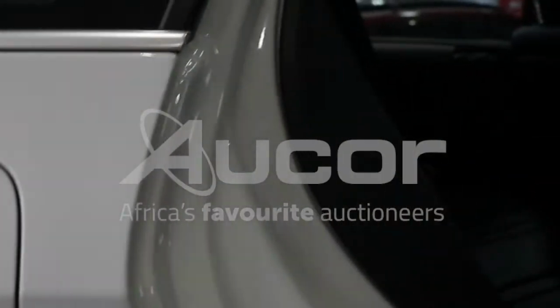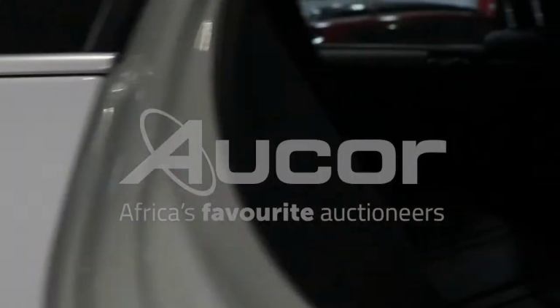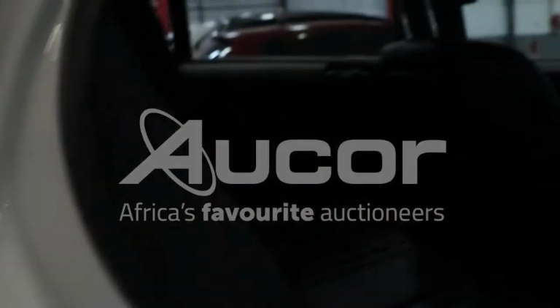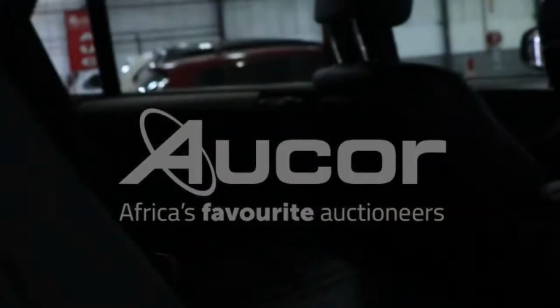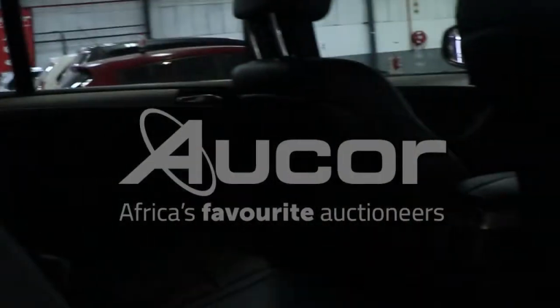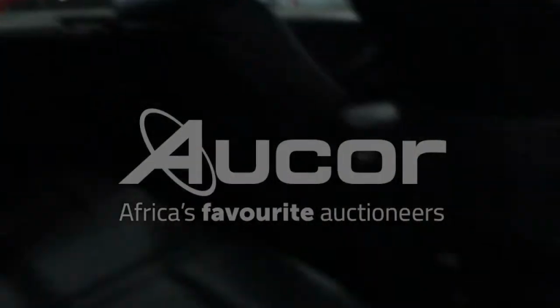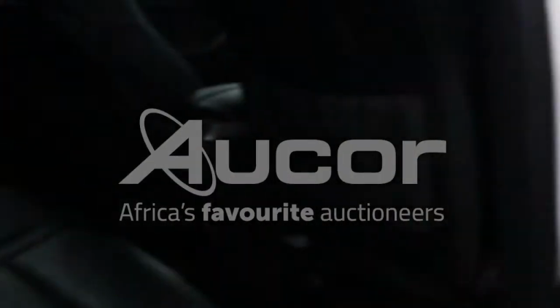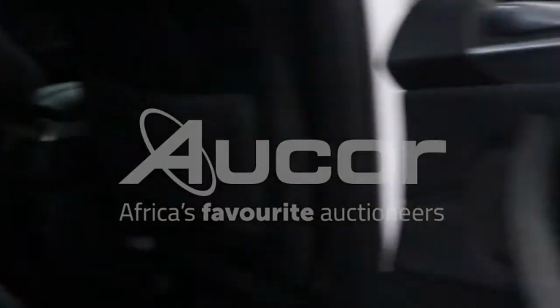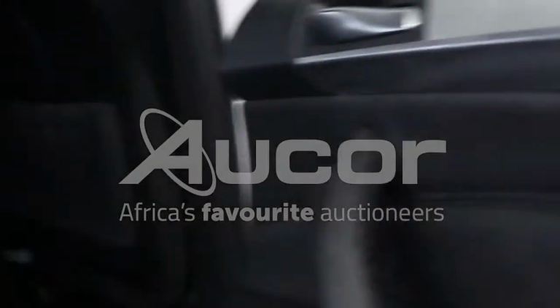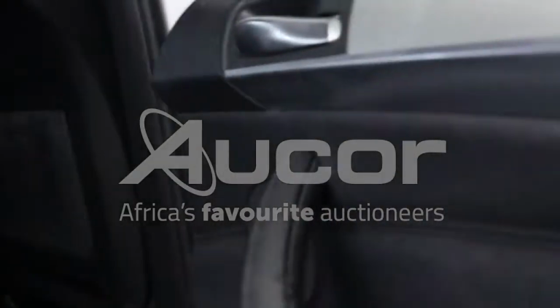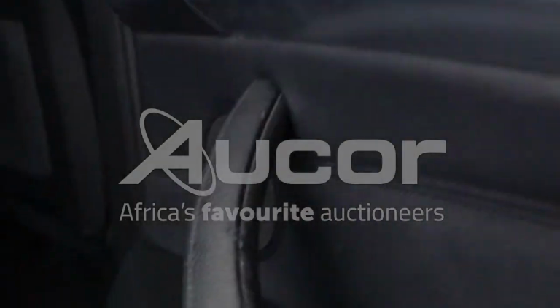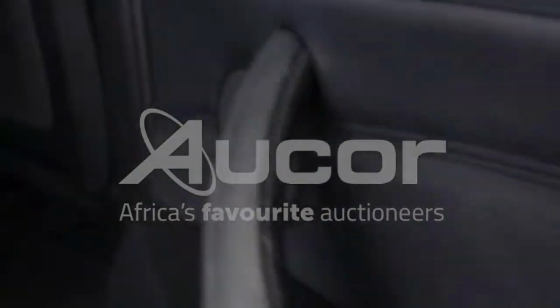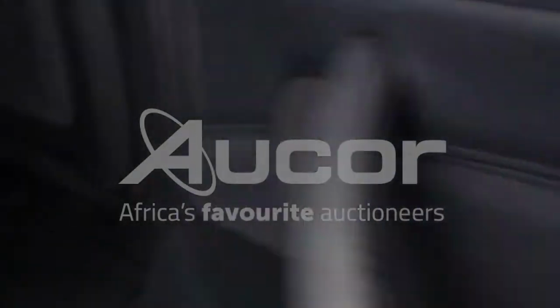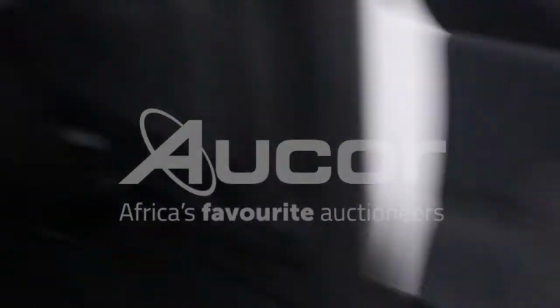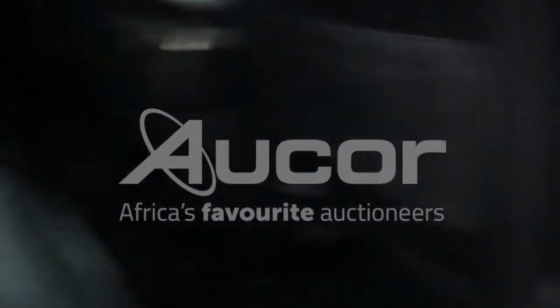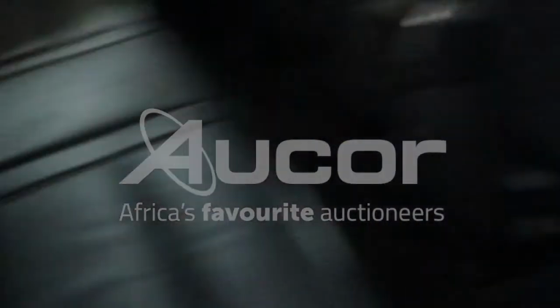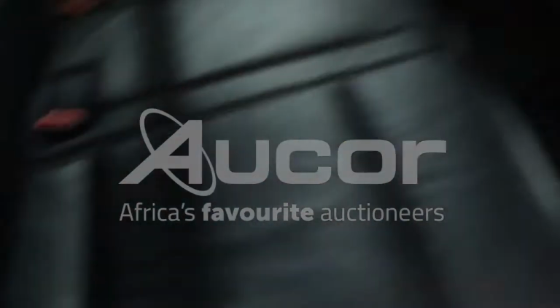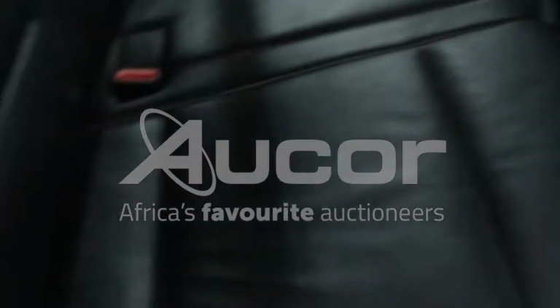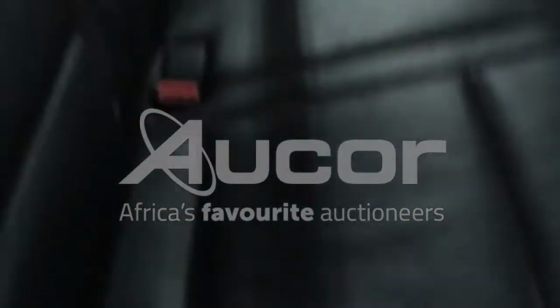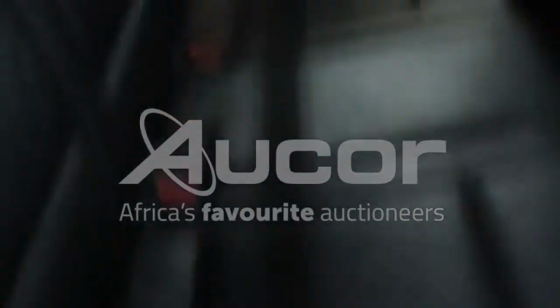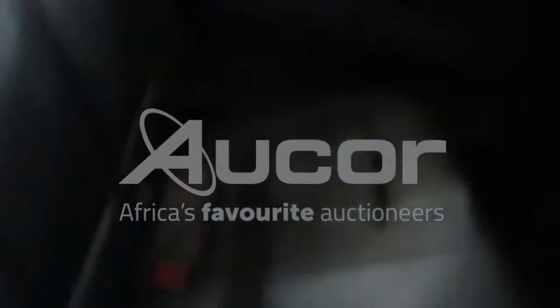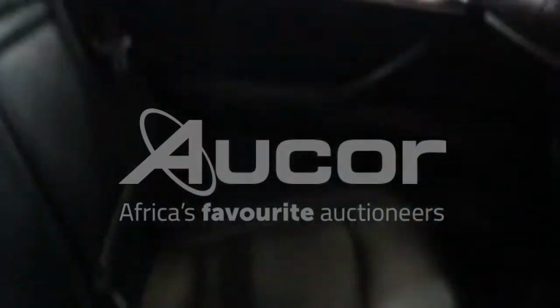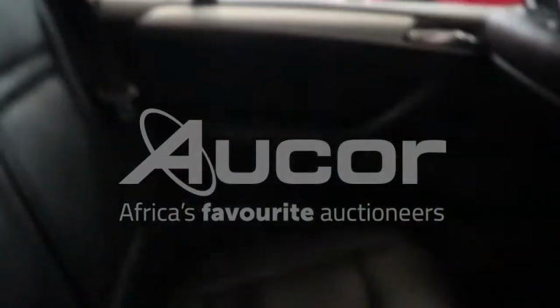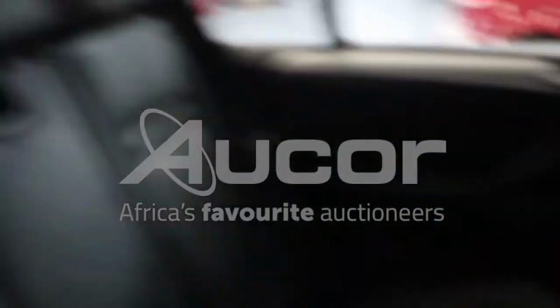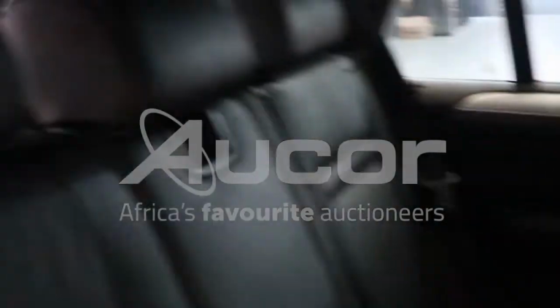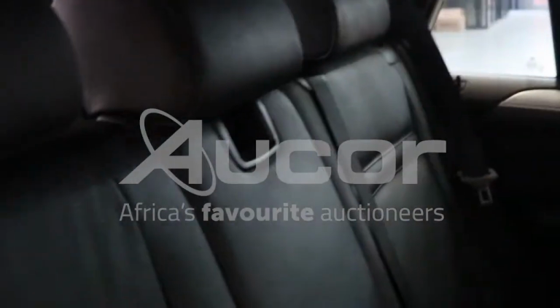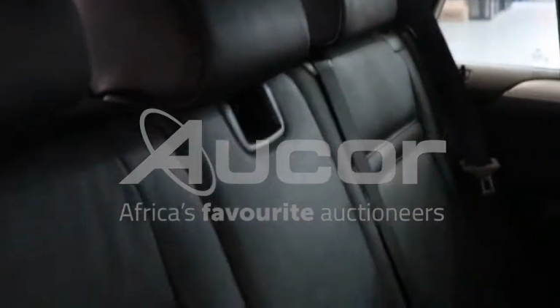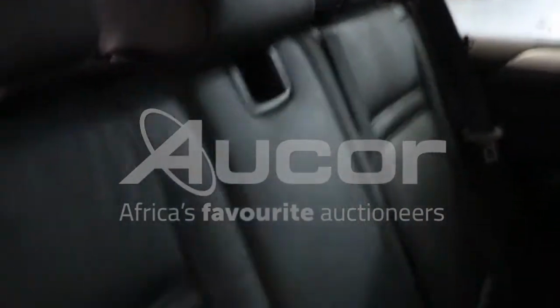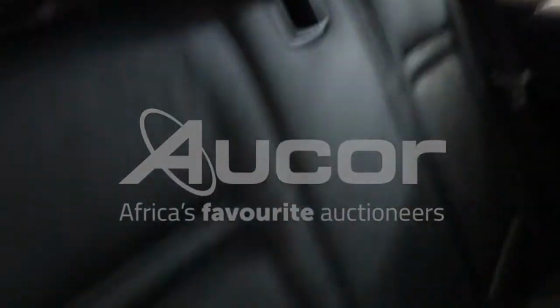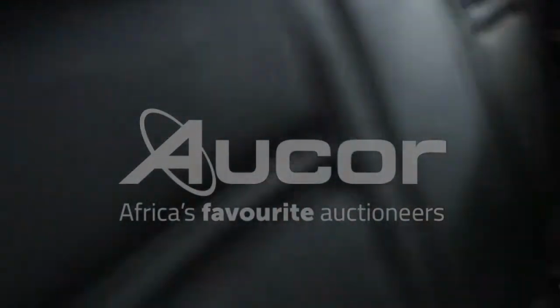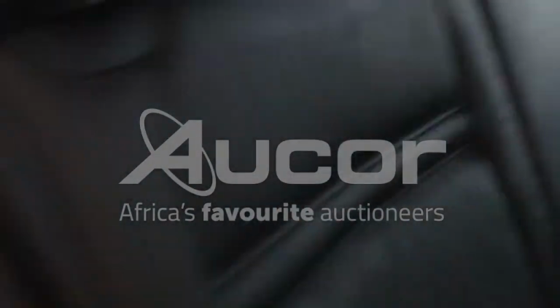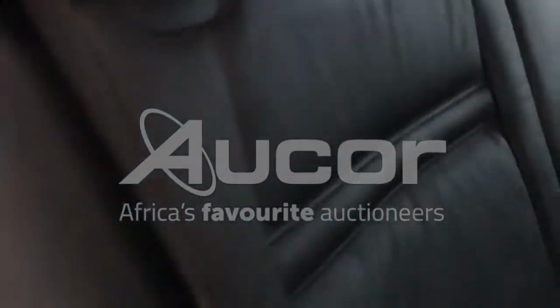The interior of this car is very good, clean and neat. It still smells good.